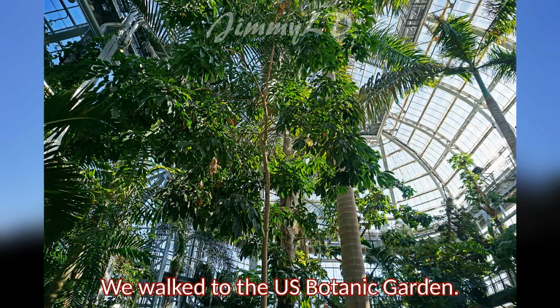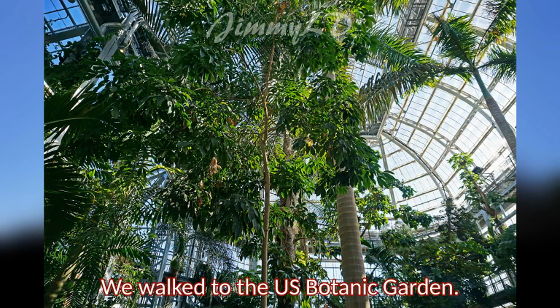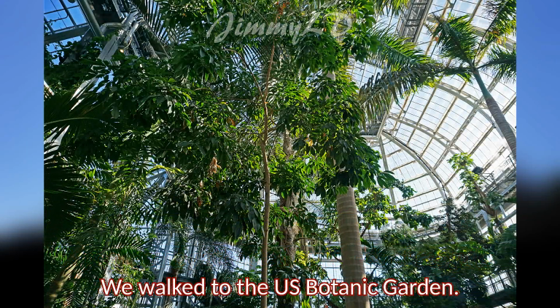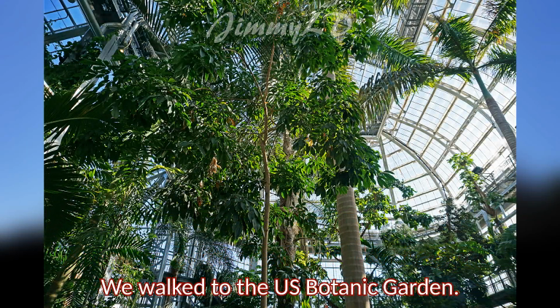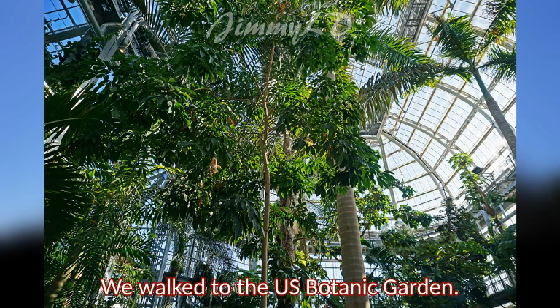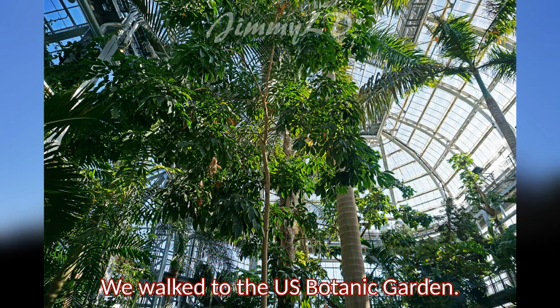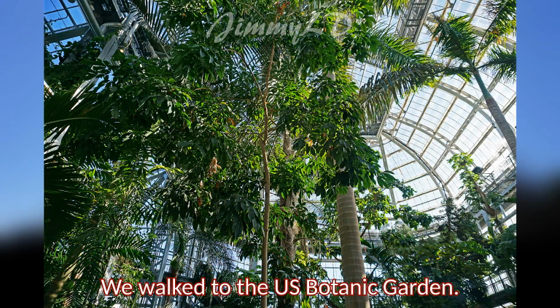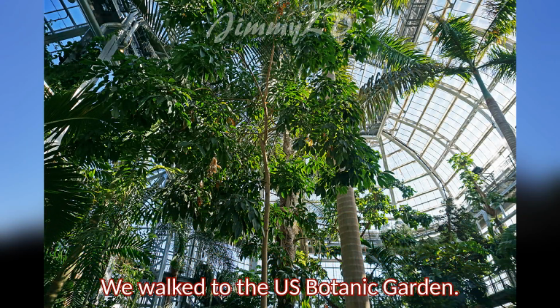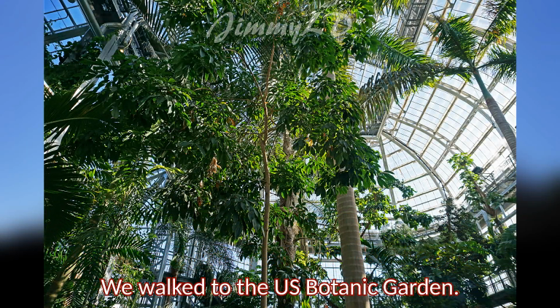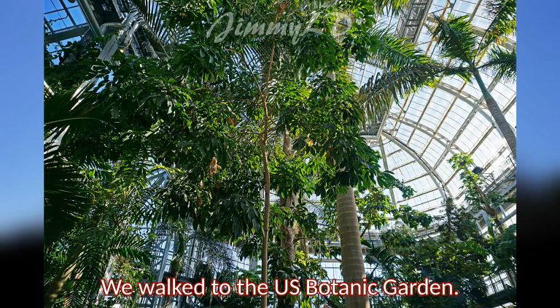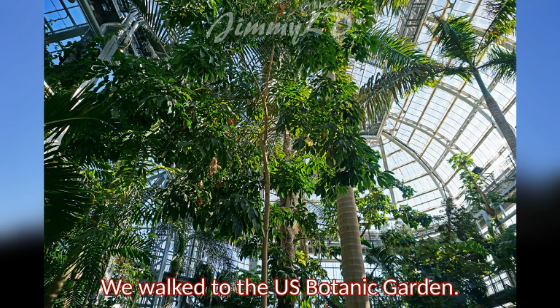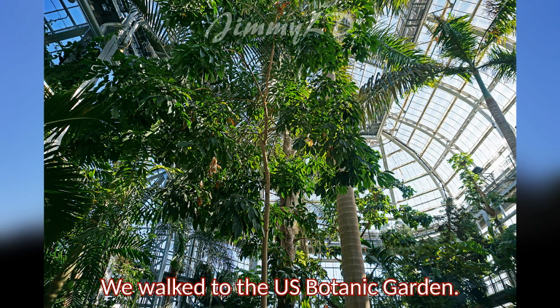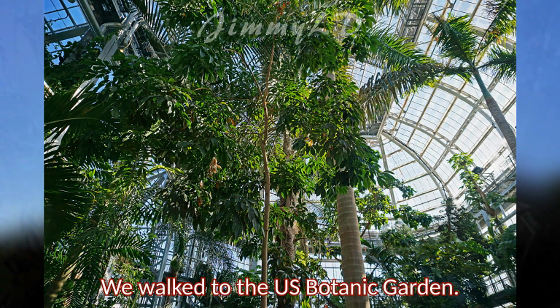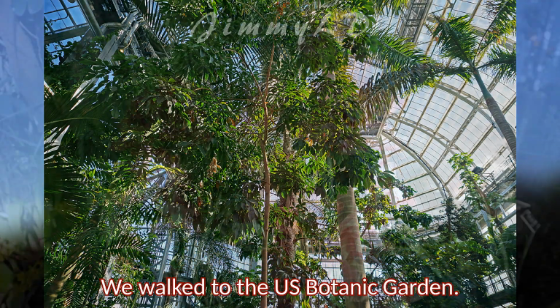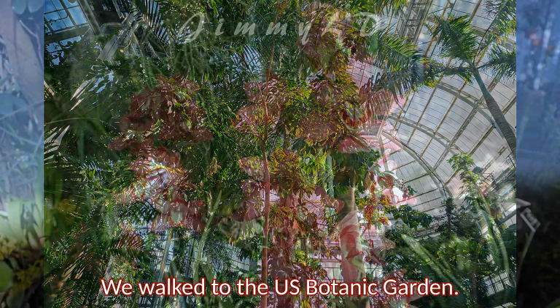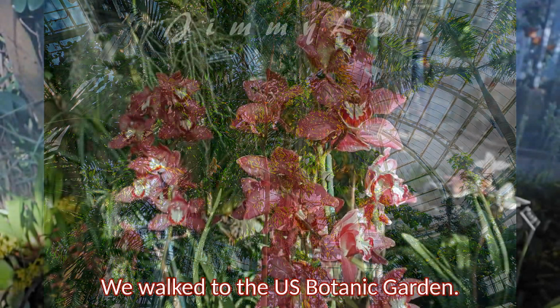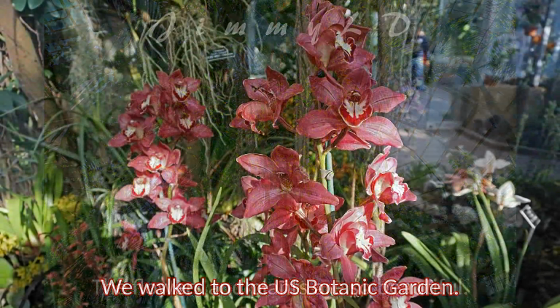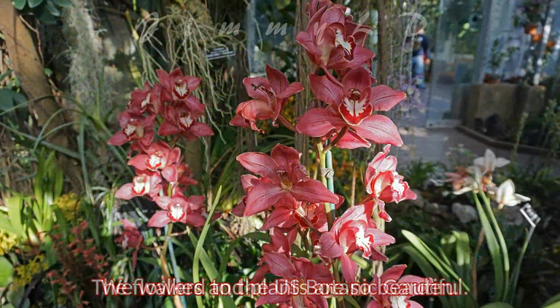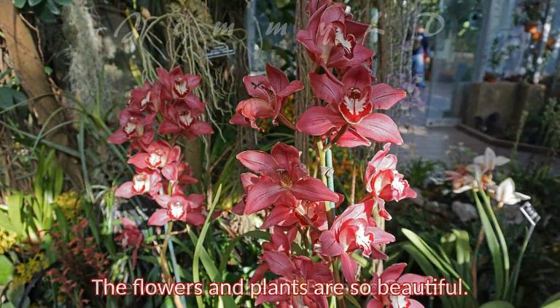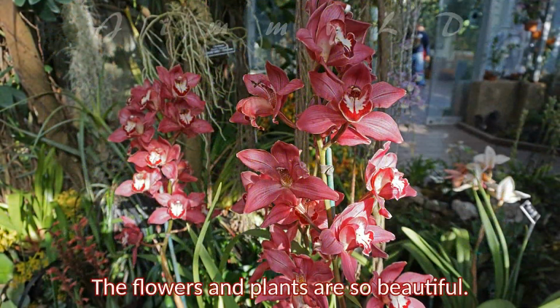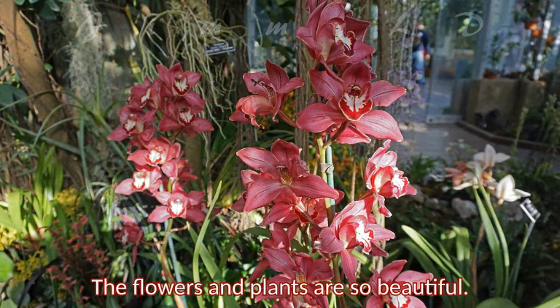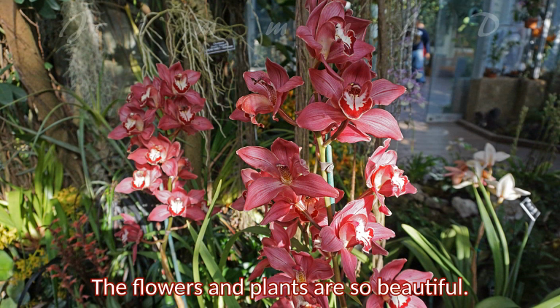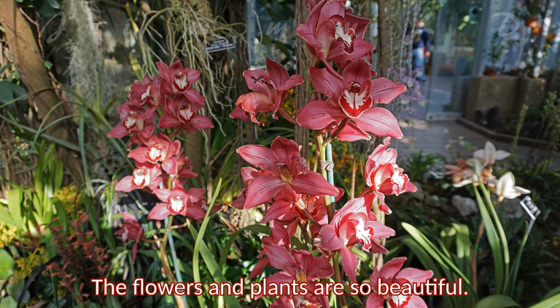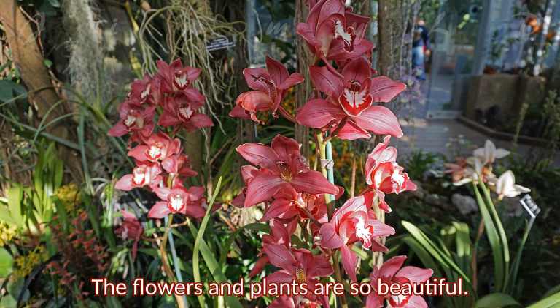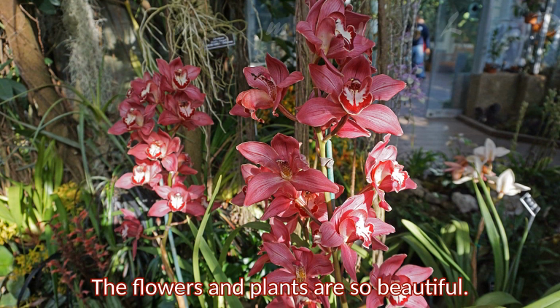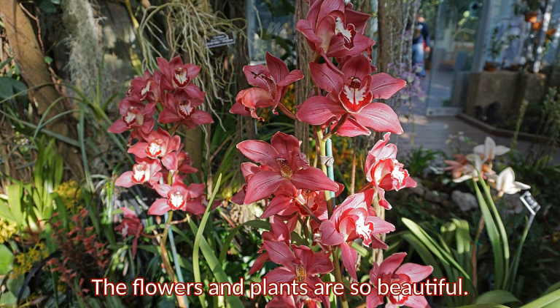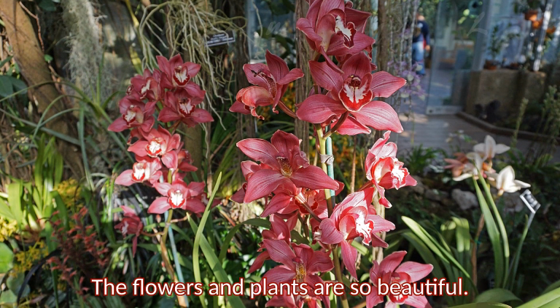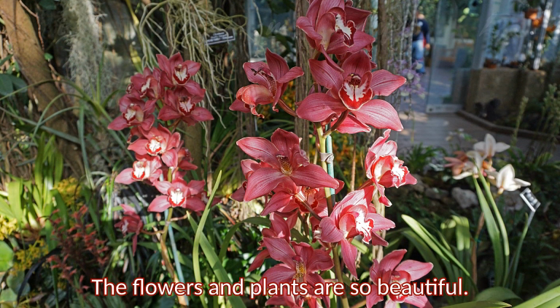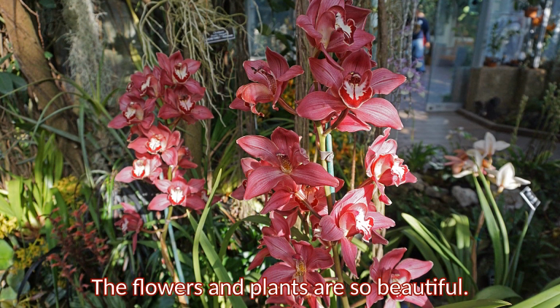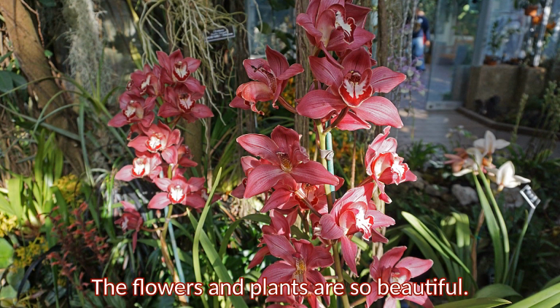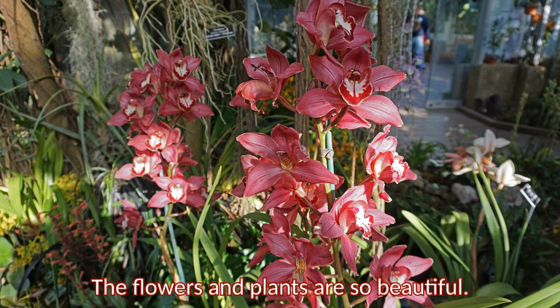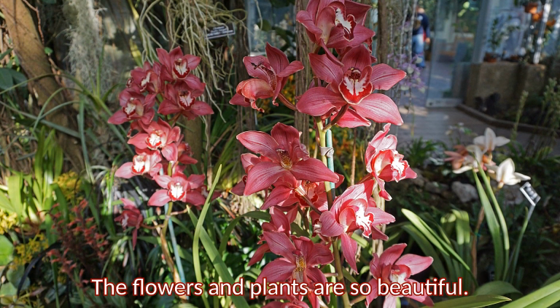We walked to the U.S. Botanic Garden. The flowers and plants are so beautiful.